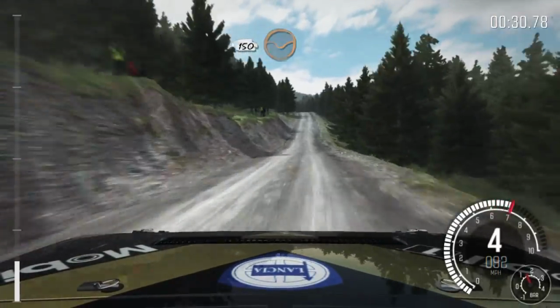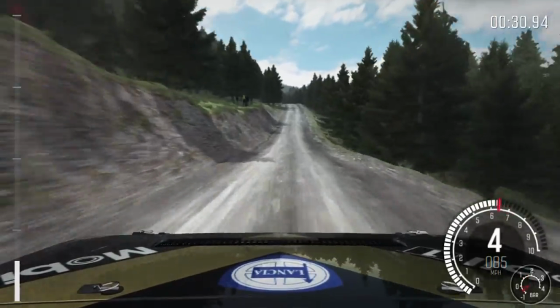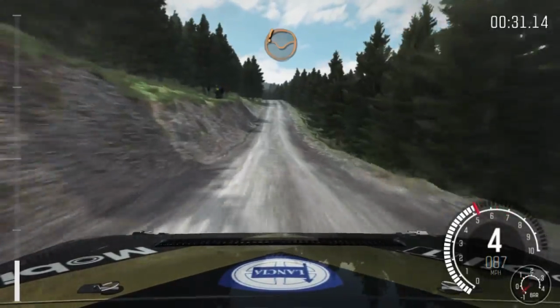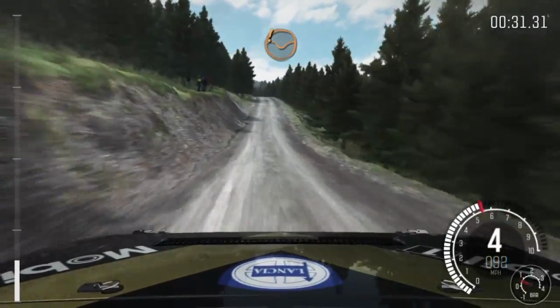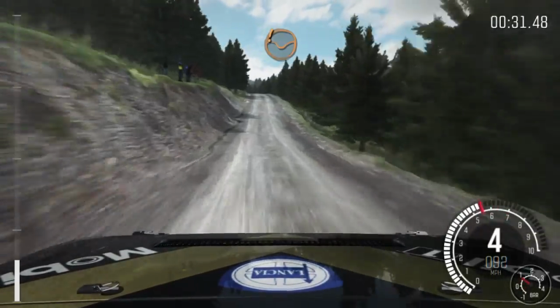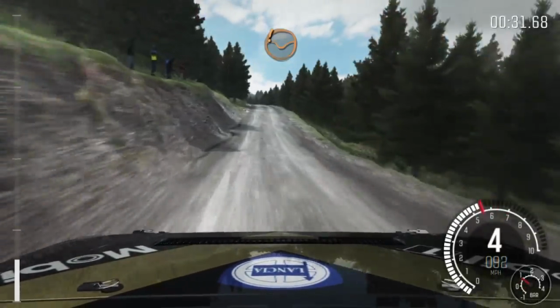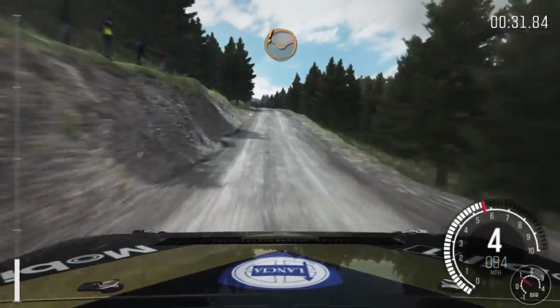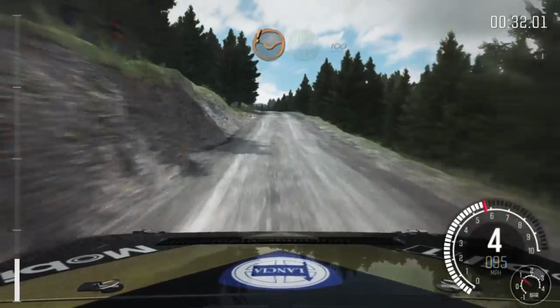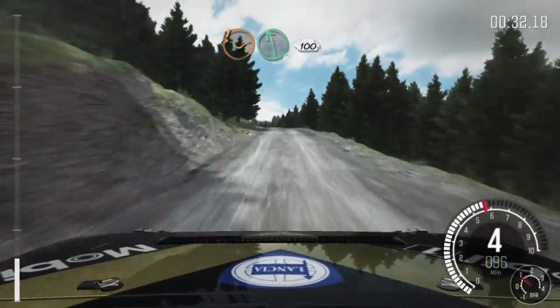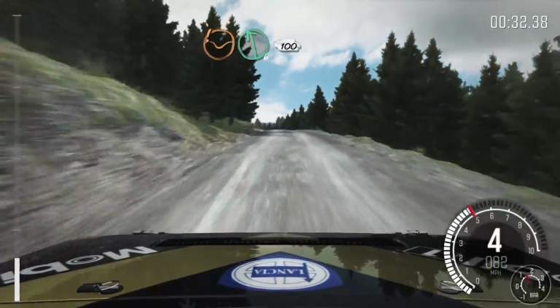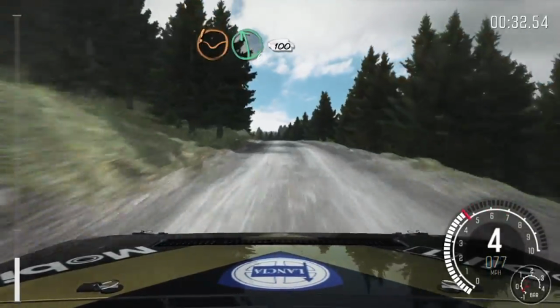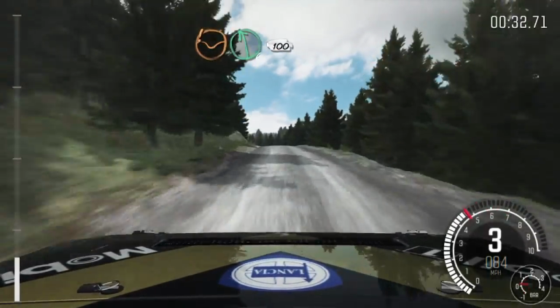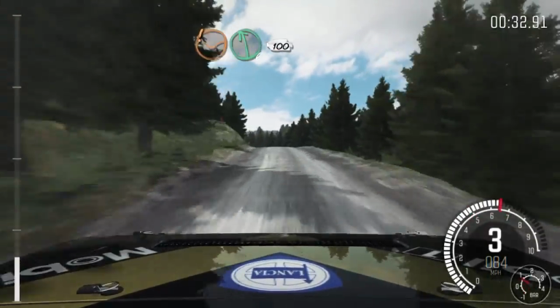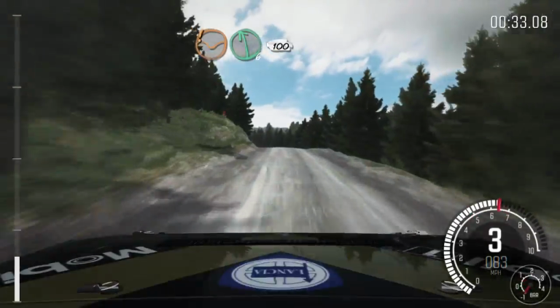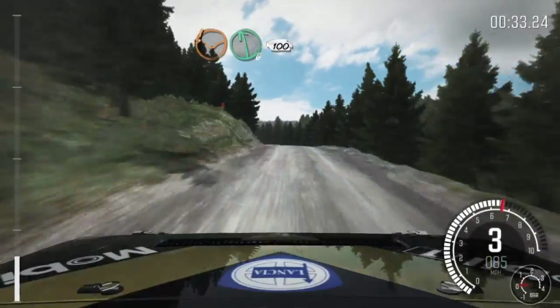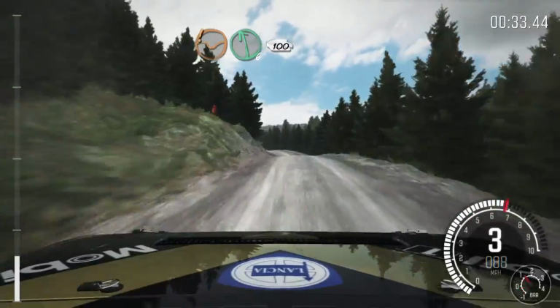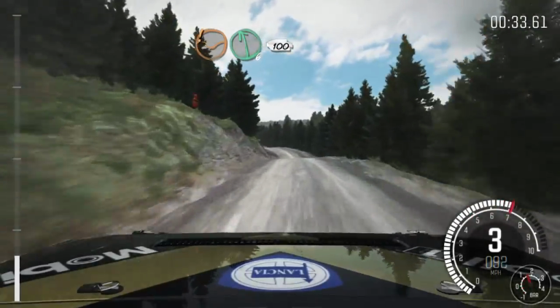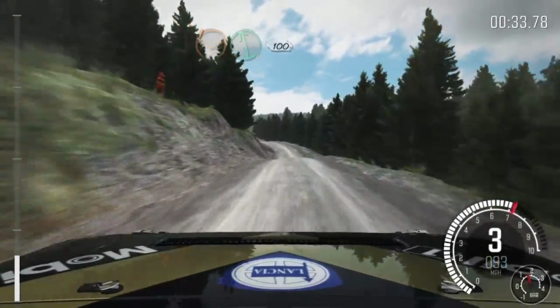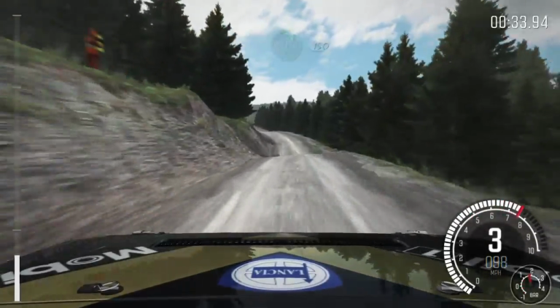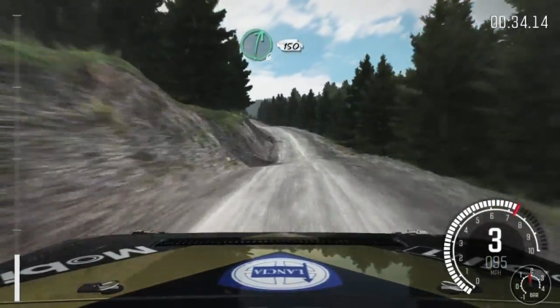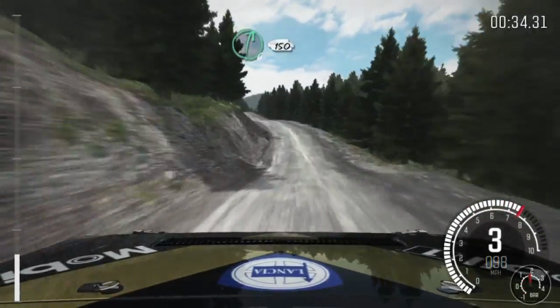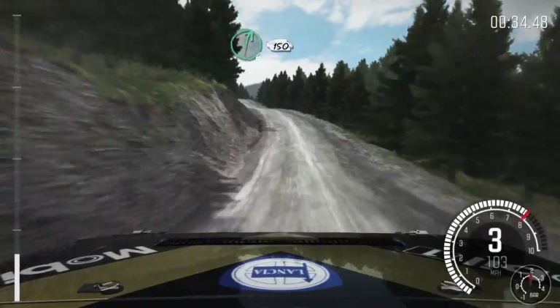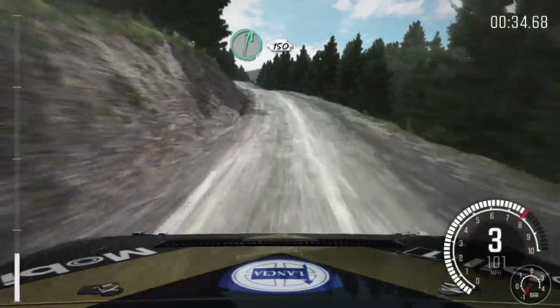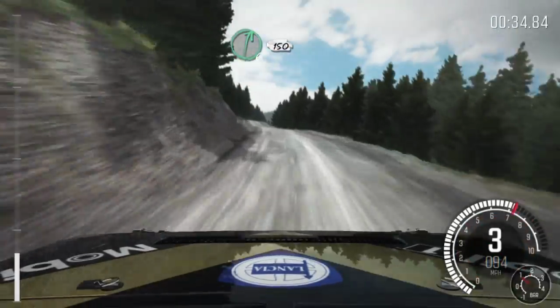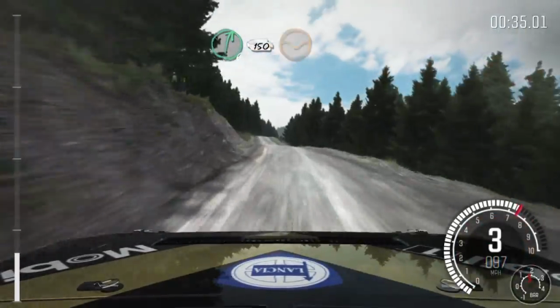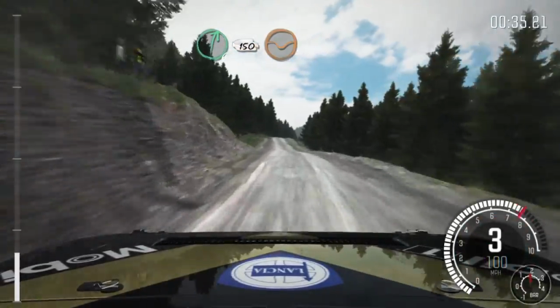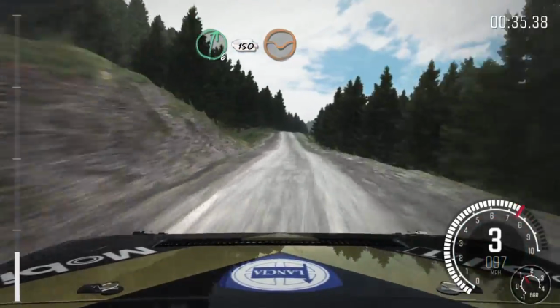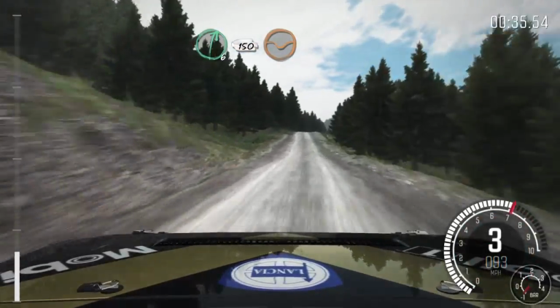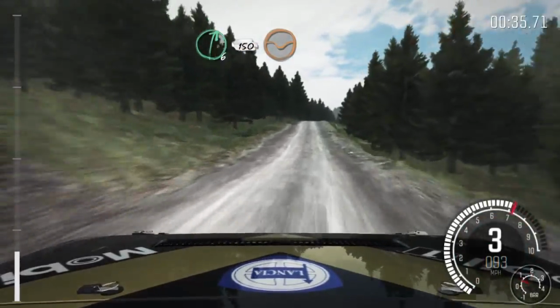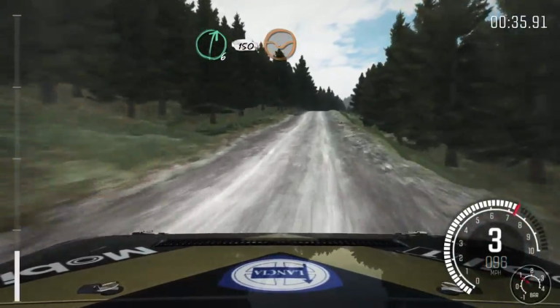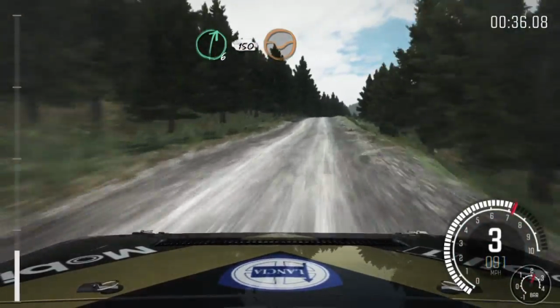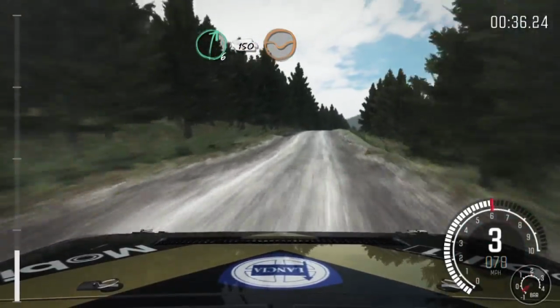Care, keep left over crest, dip, left 6, 100. Right 6 over crest, 150 through dip.